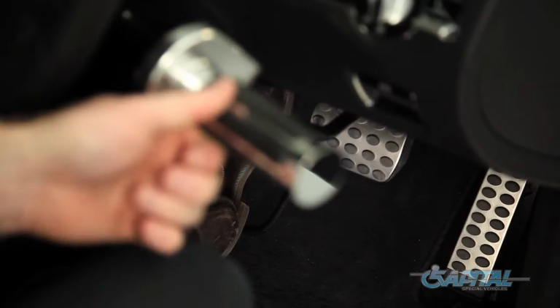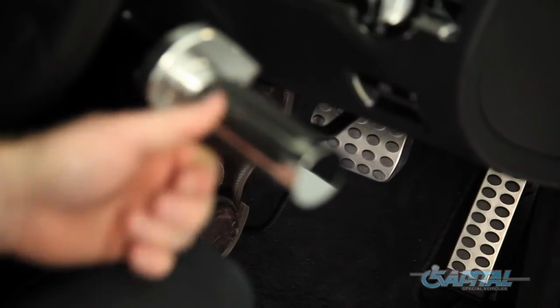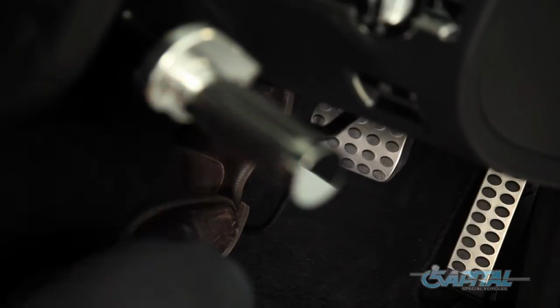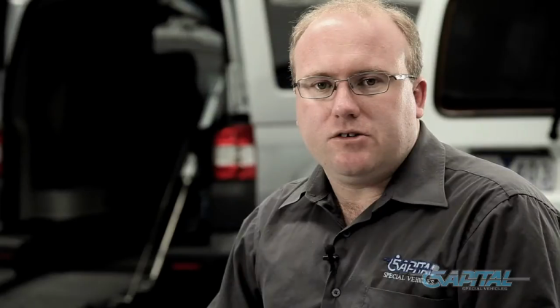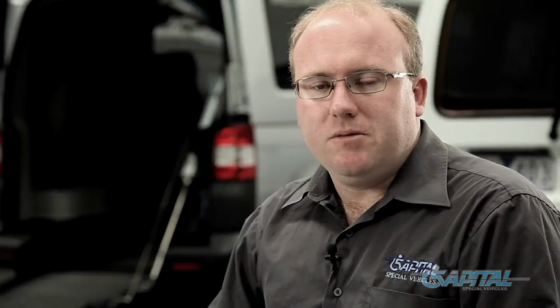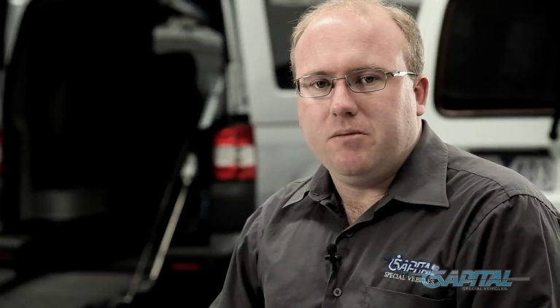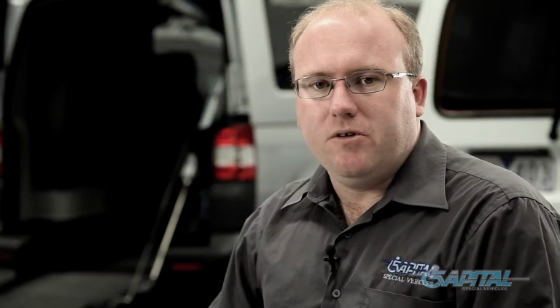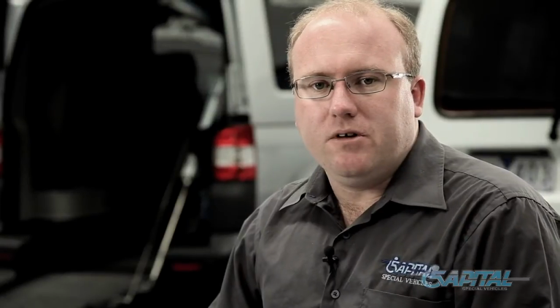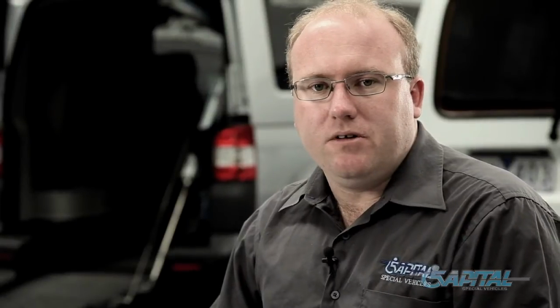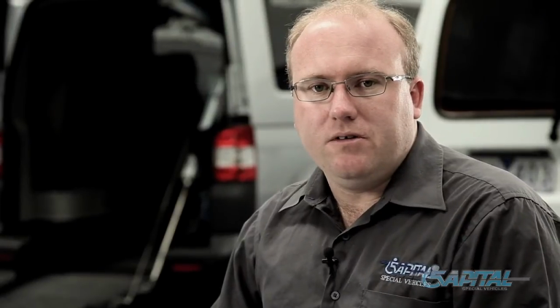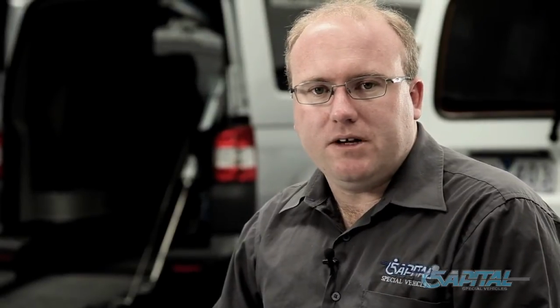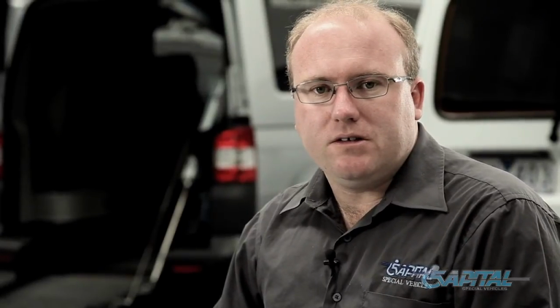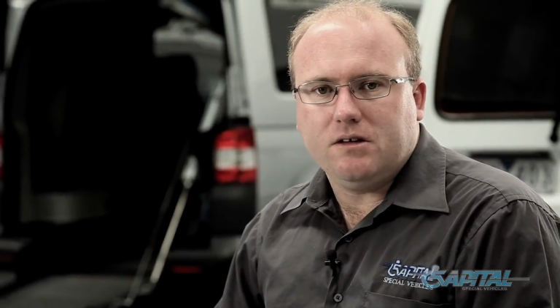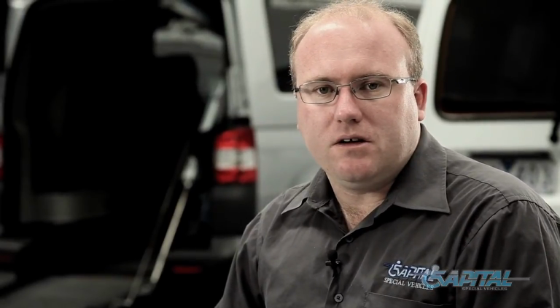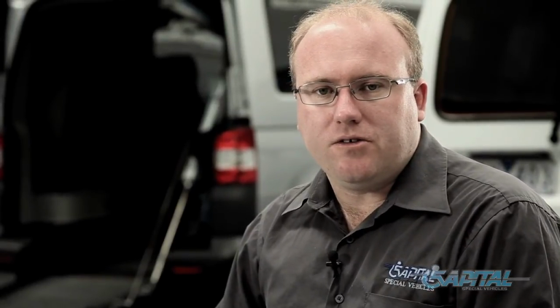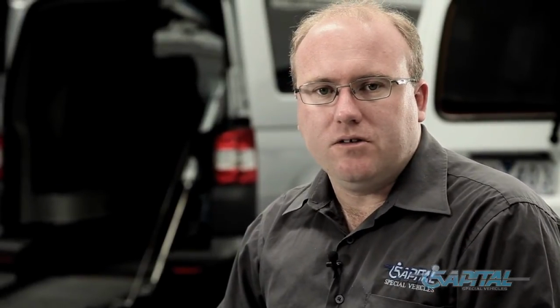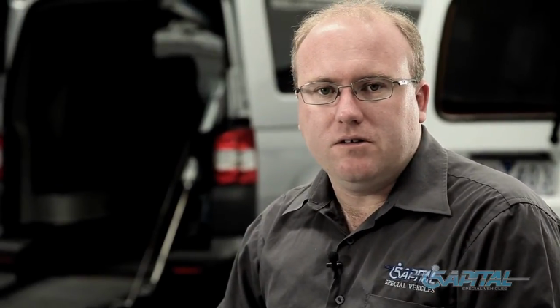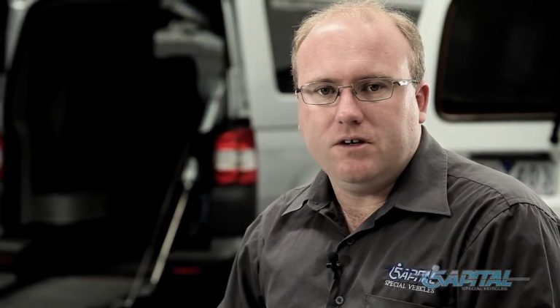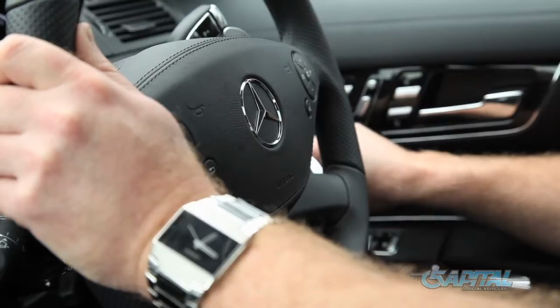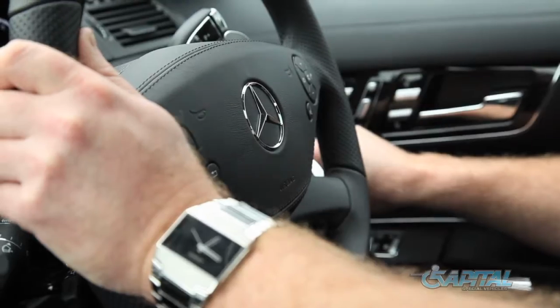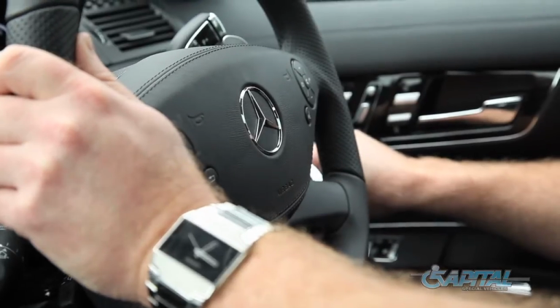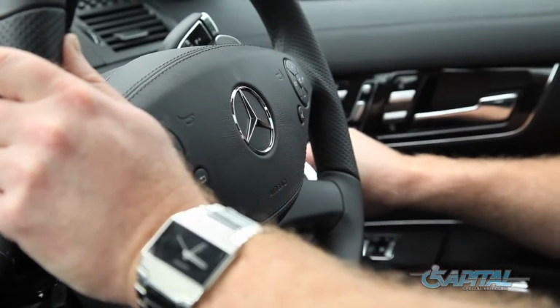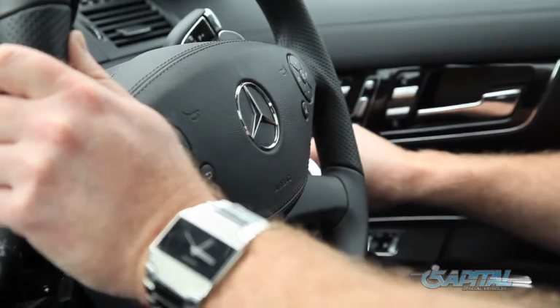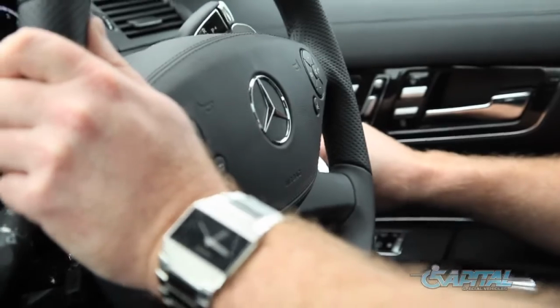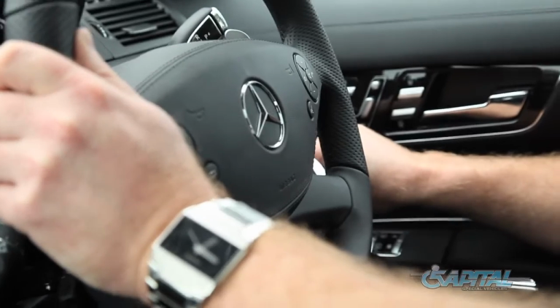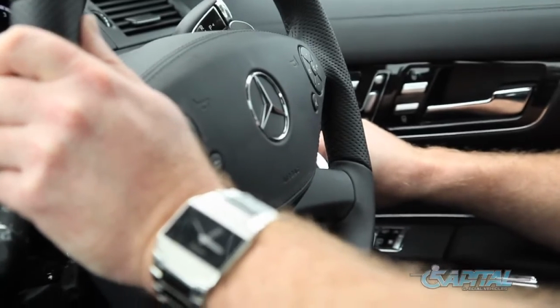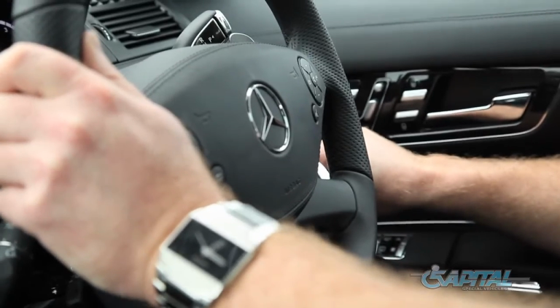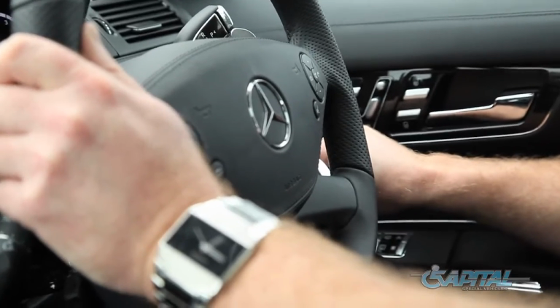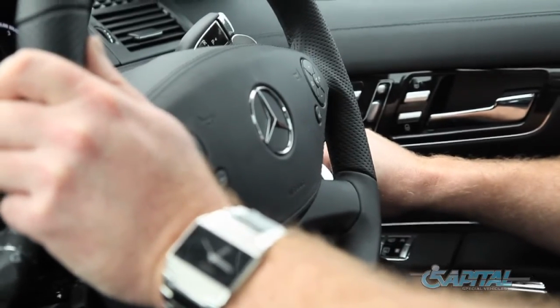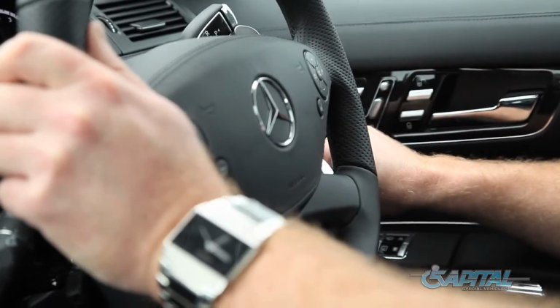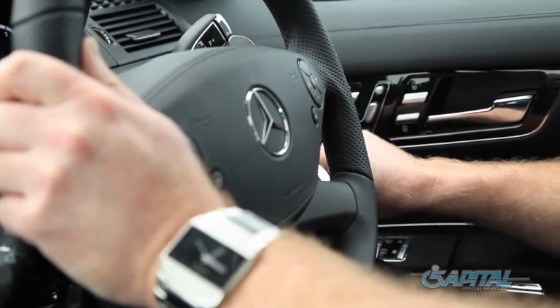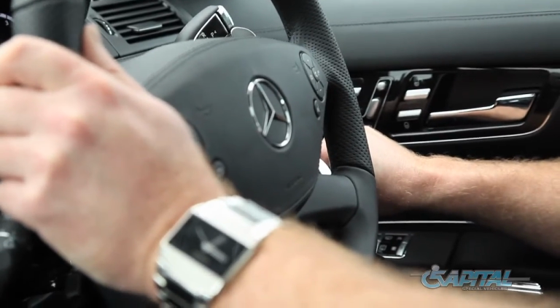It's extremely important to test the controls in the vehicle, just to feel very natural to what you want the vehicle to do.